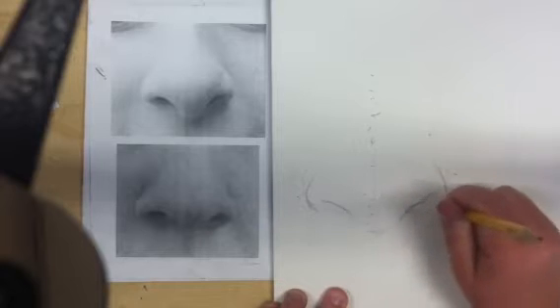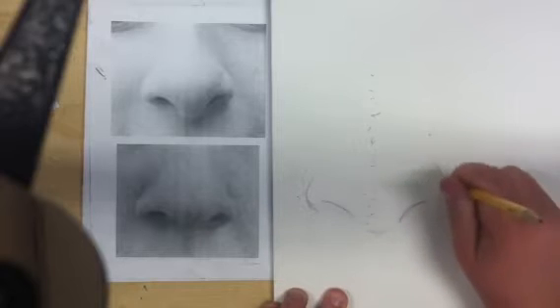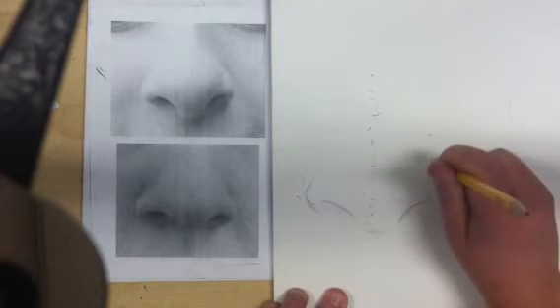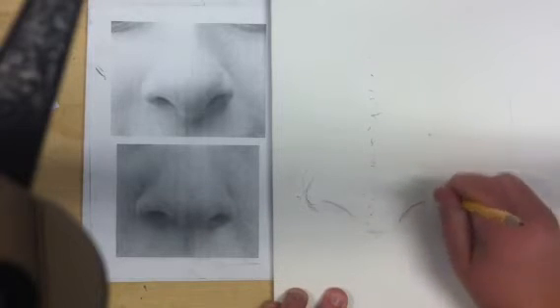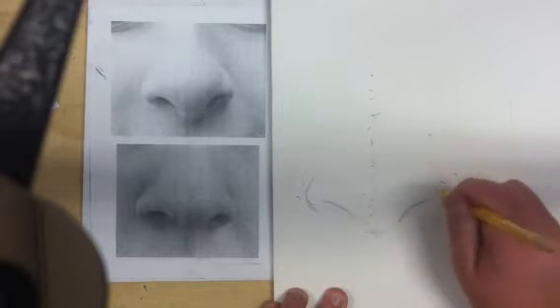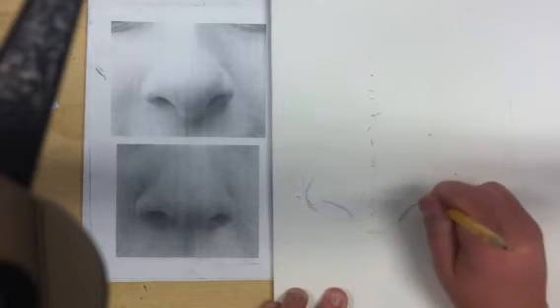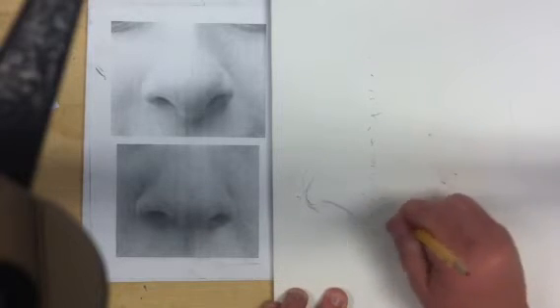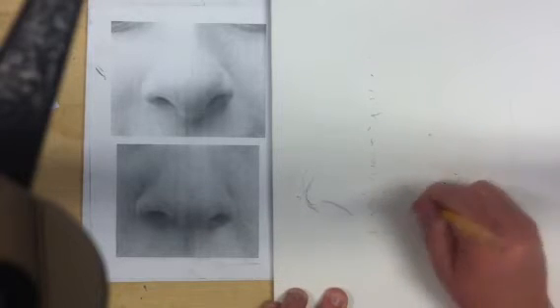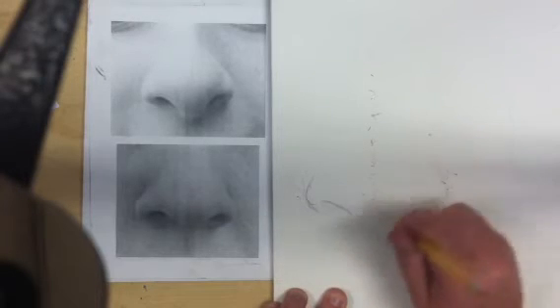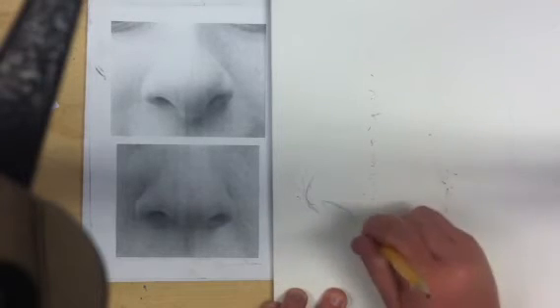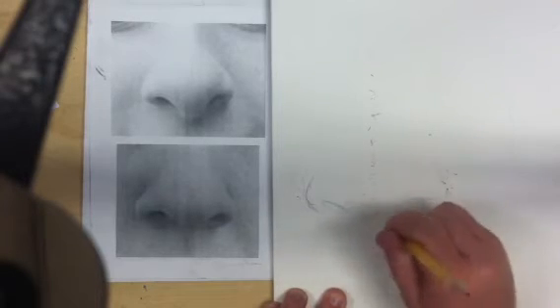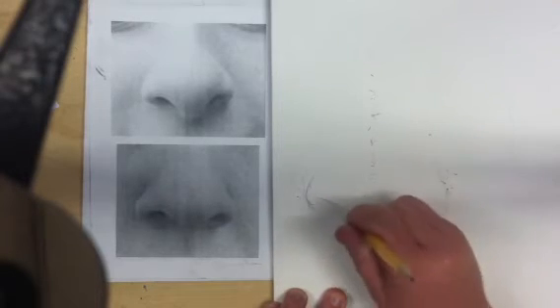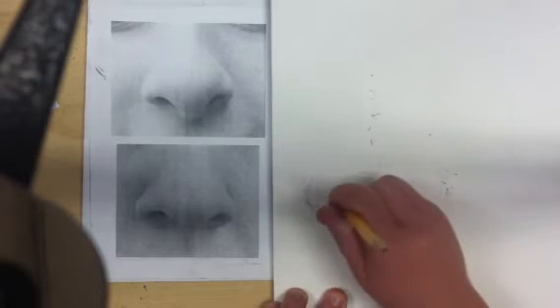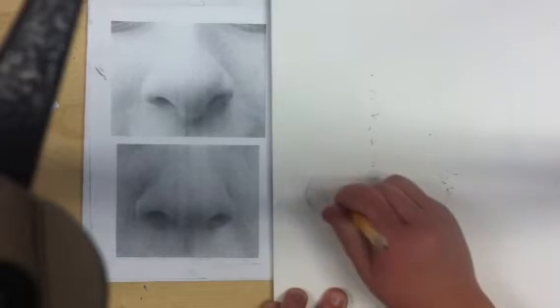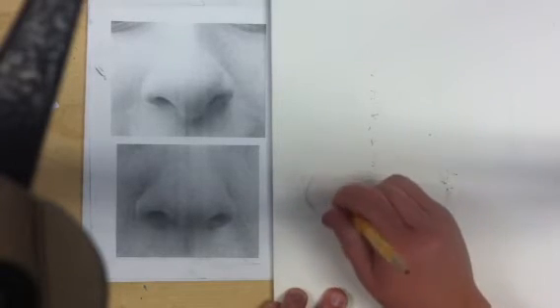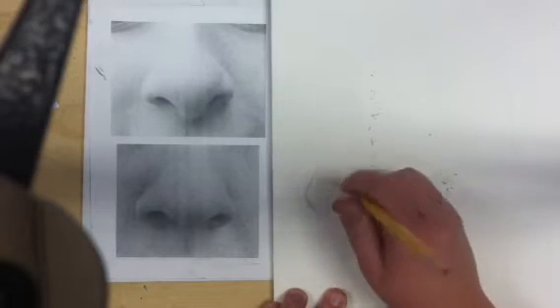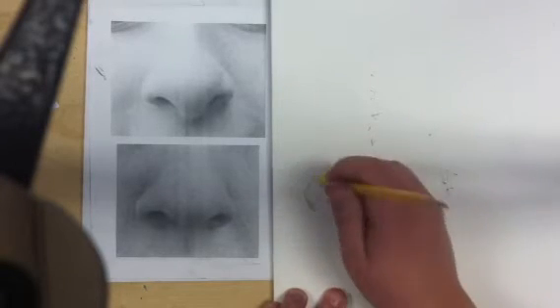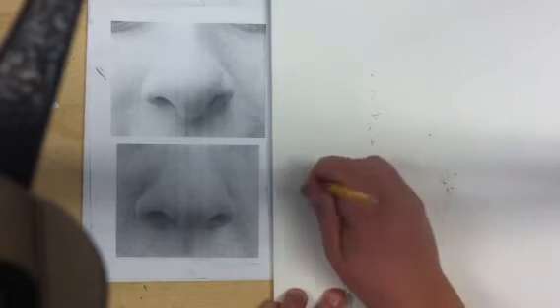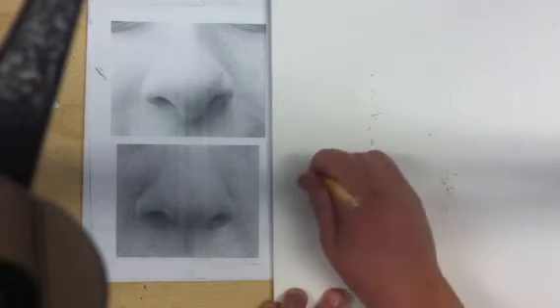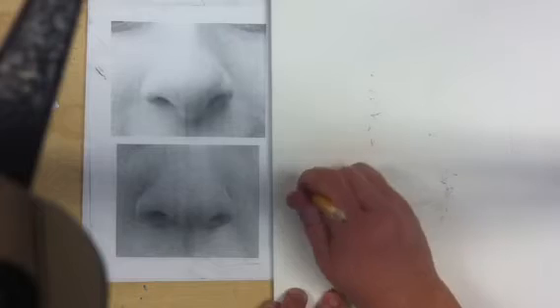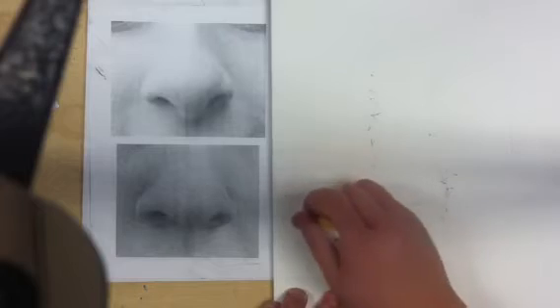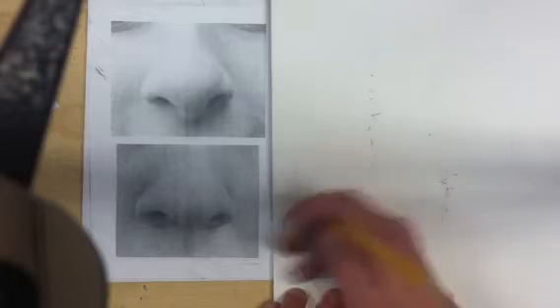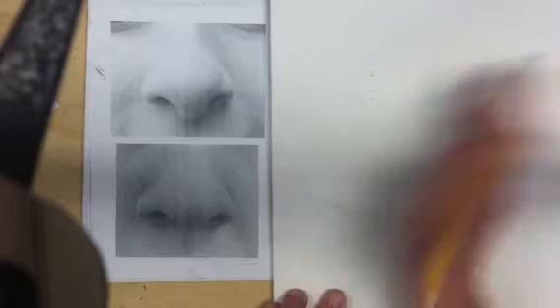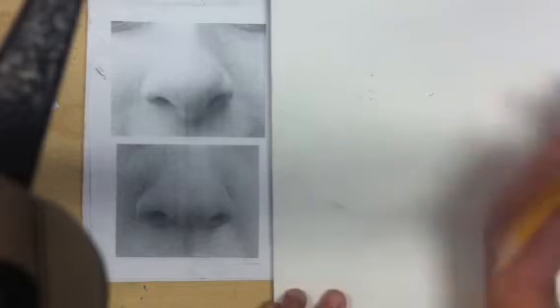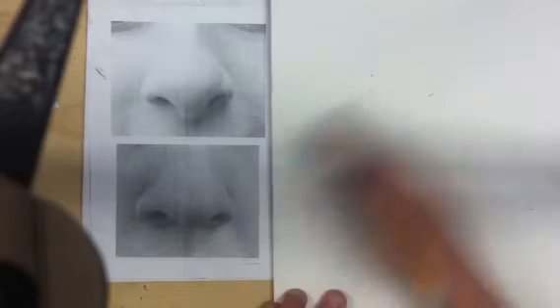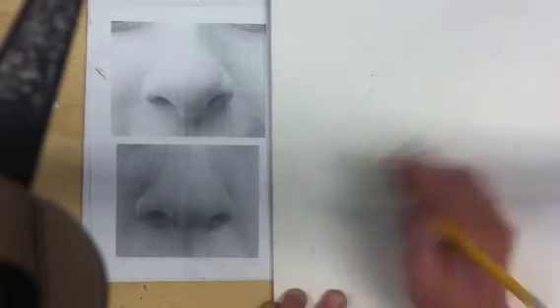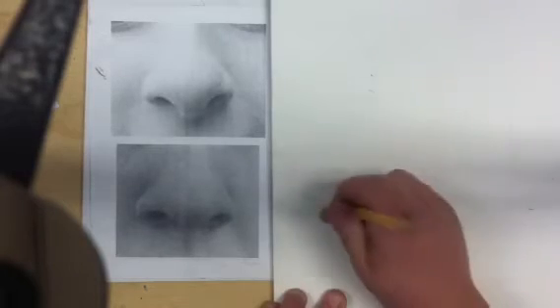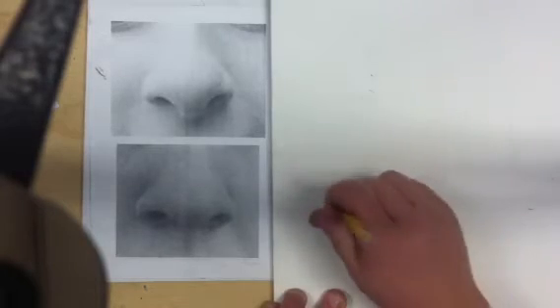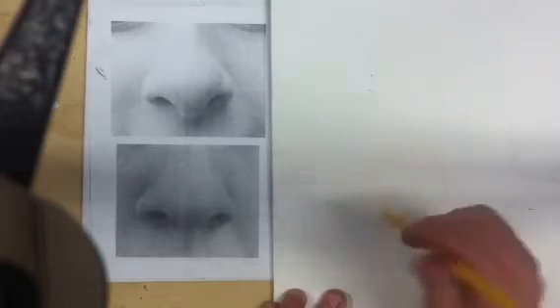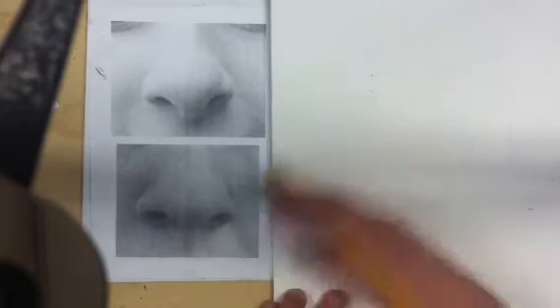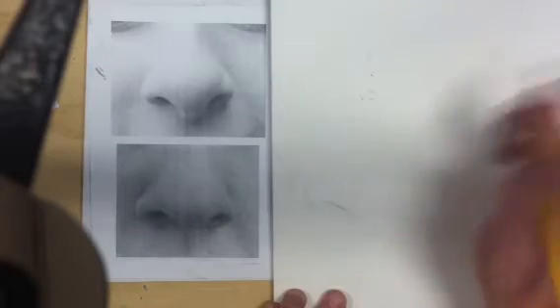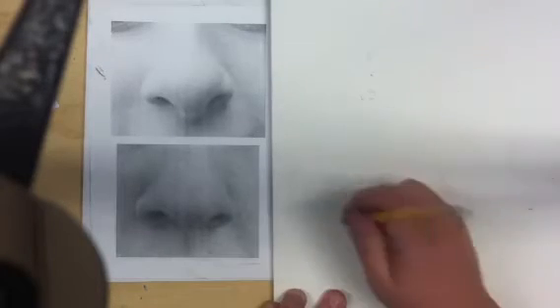I'm going to erase the lines a little bit just so that the pencil doesn't show, because you don't want to use charcoal together with pencil — they don't mix very well.